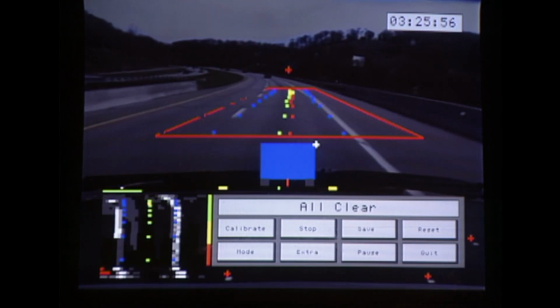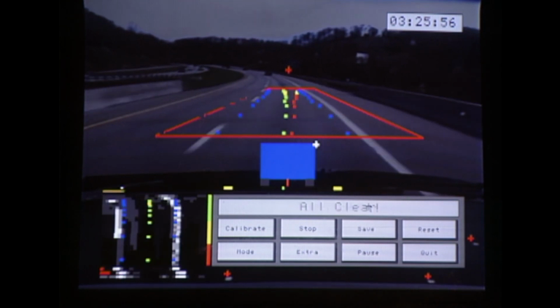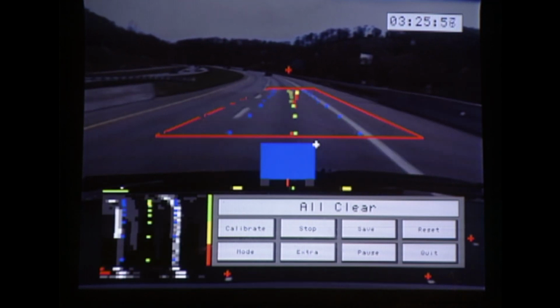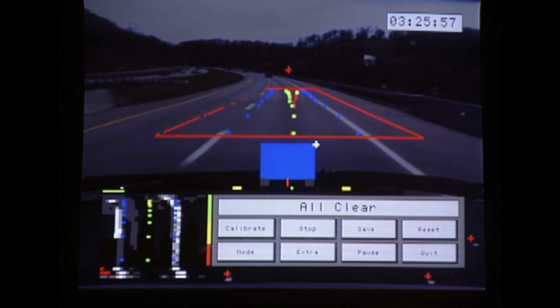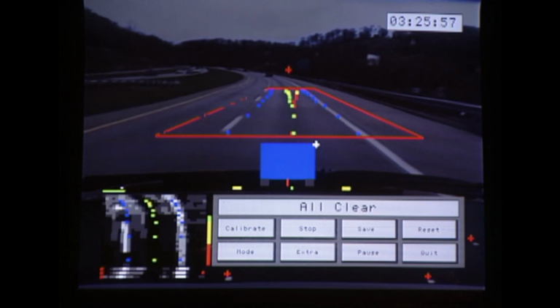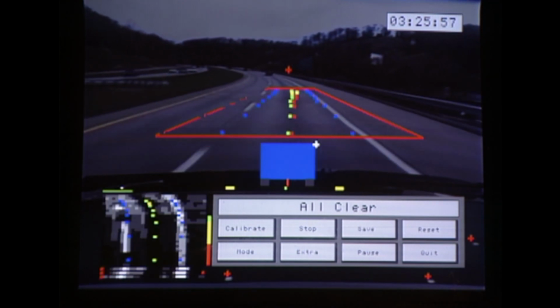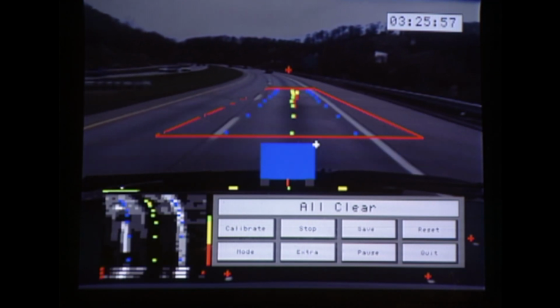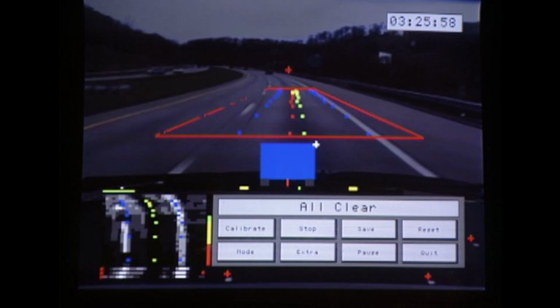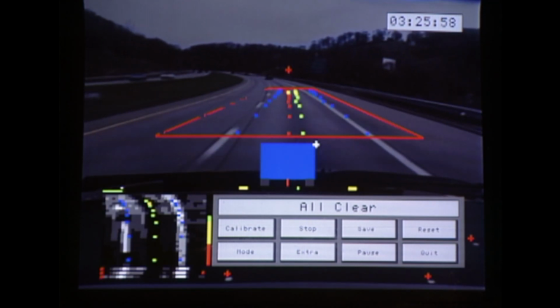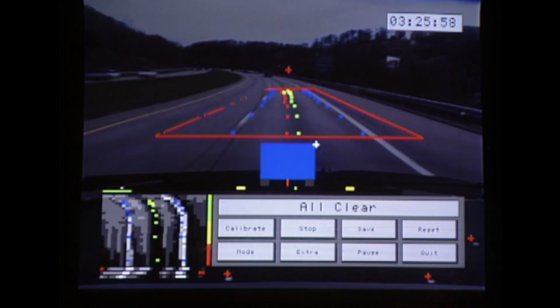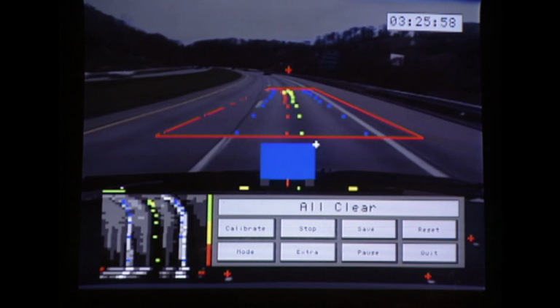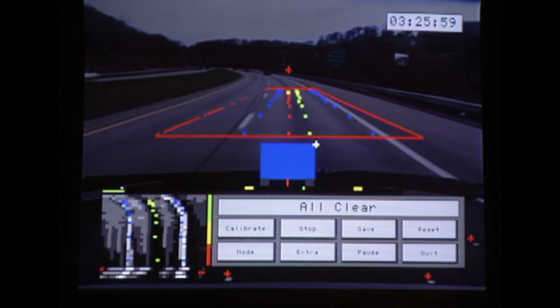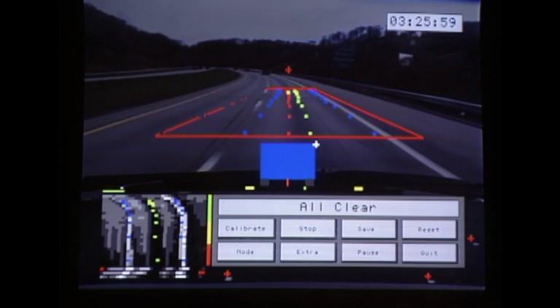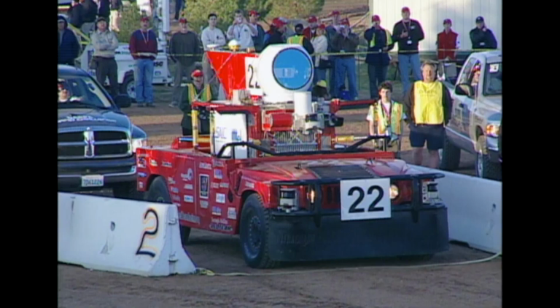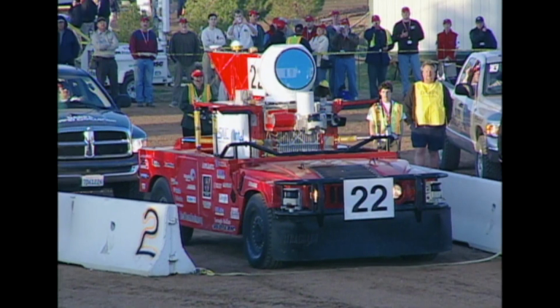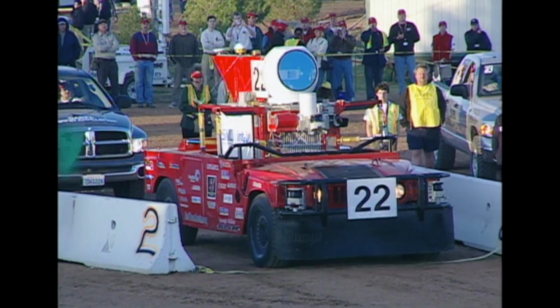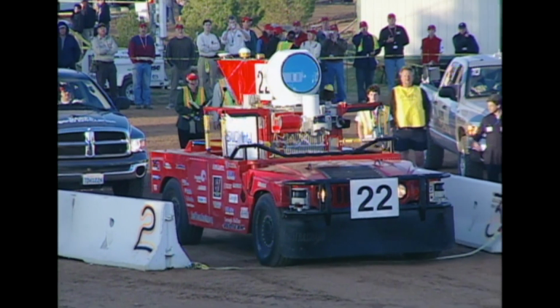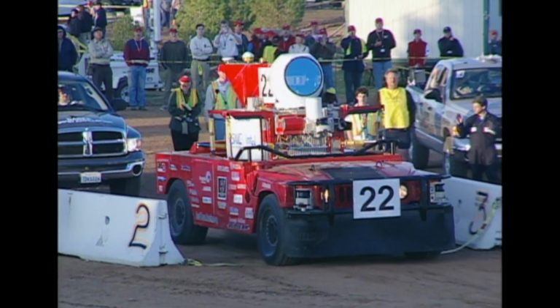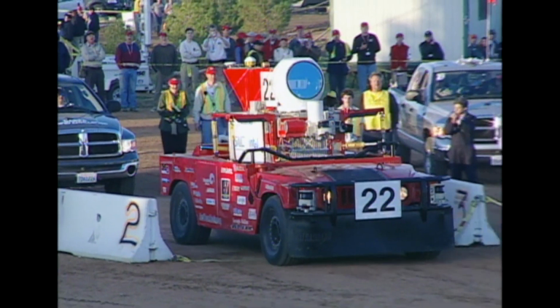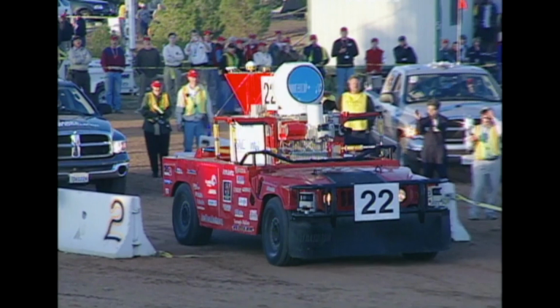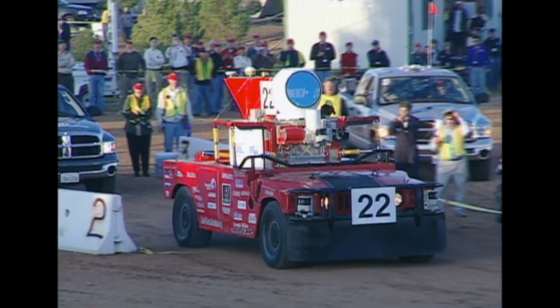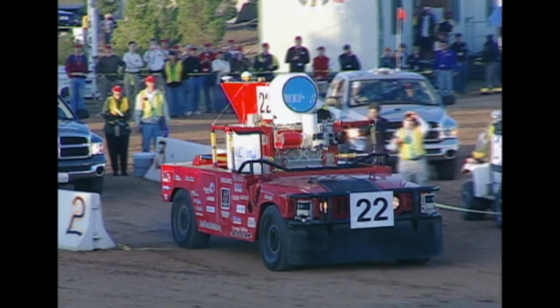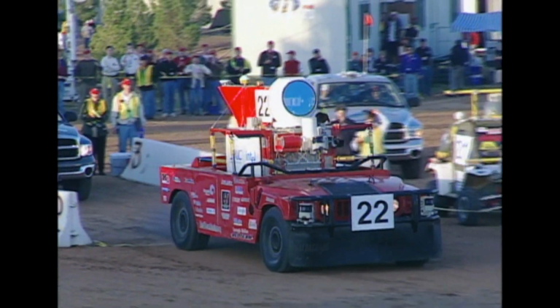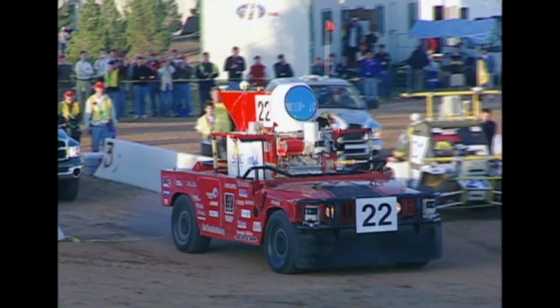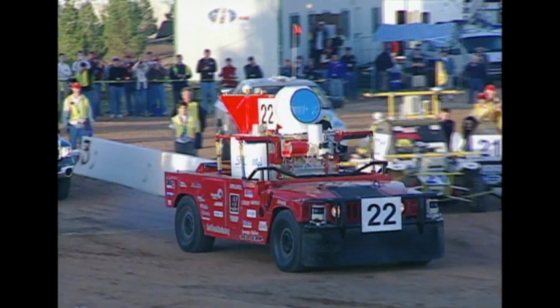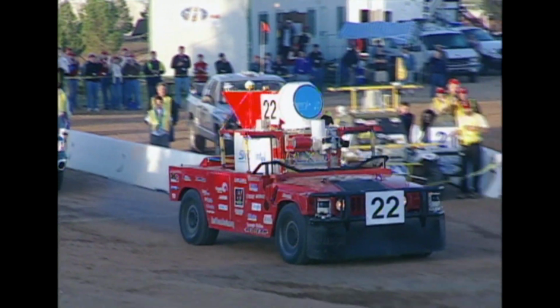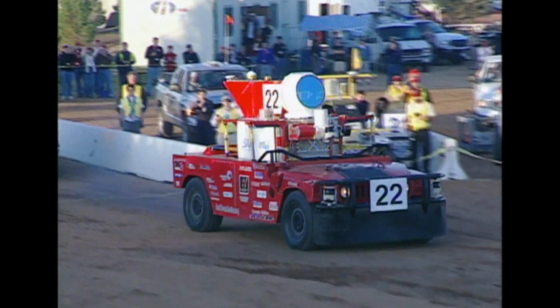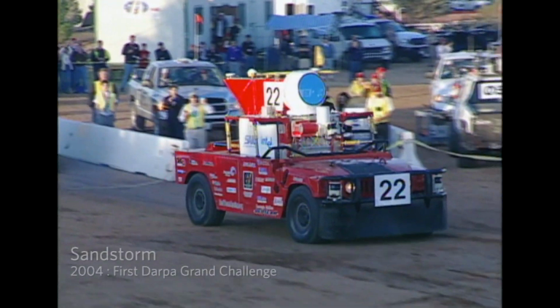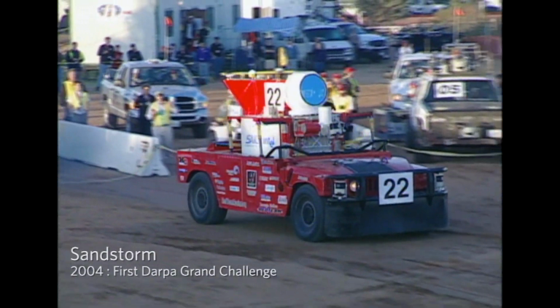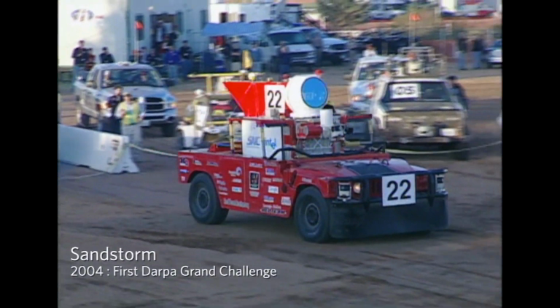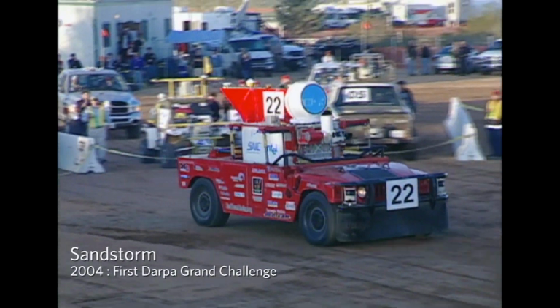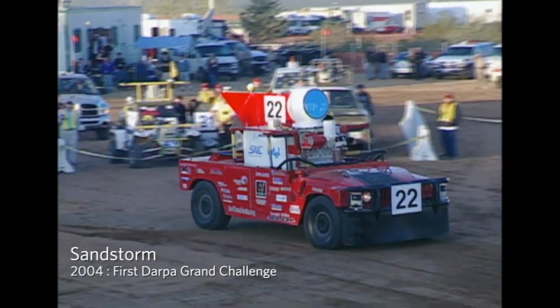The strobe light is on. The command from the tower is to move. Ladies and gentlemen, Sandstorm.